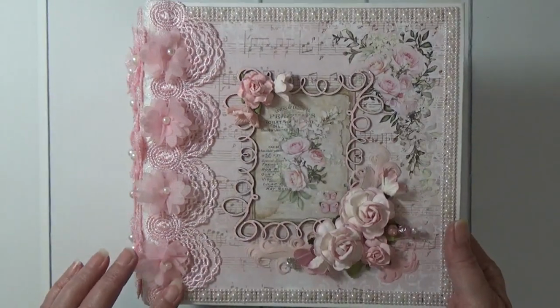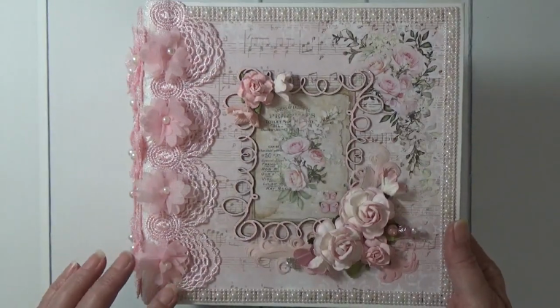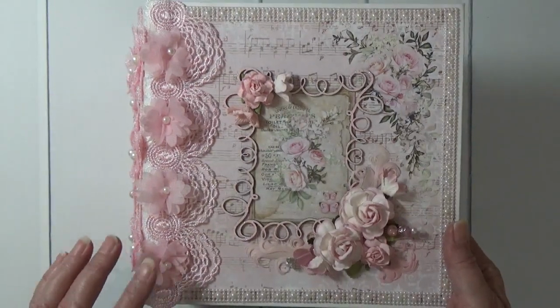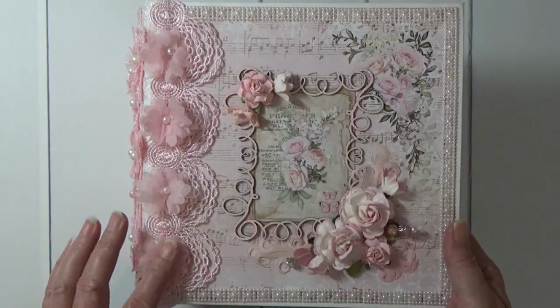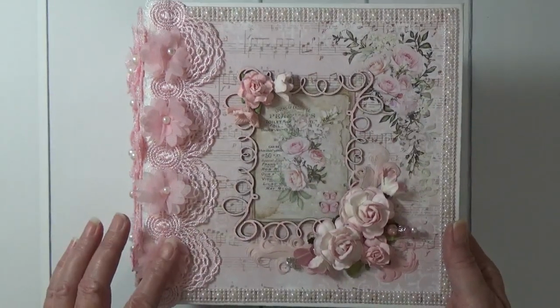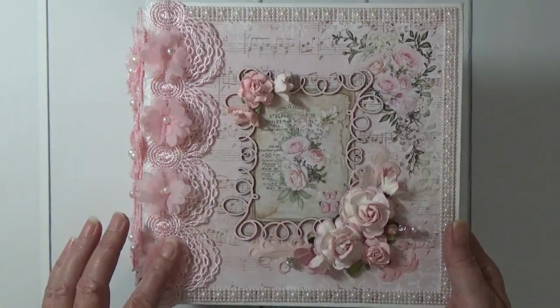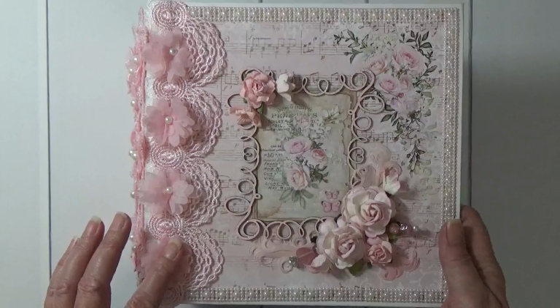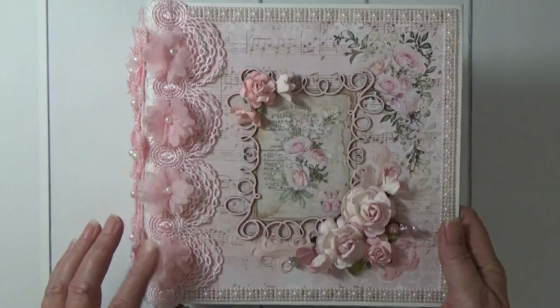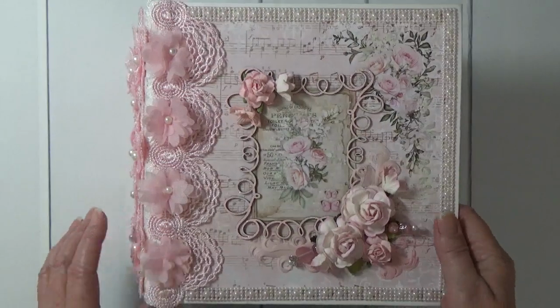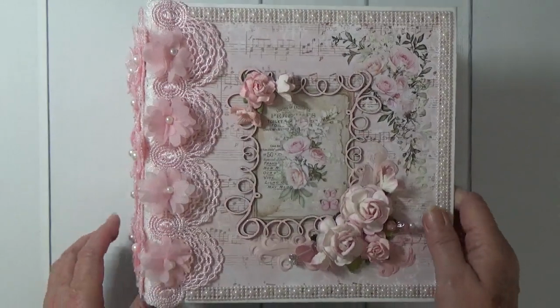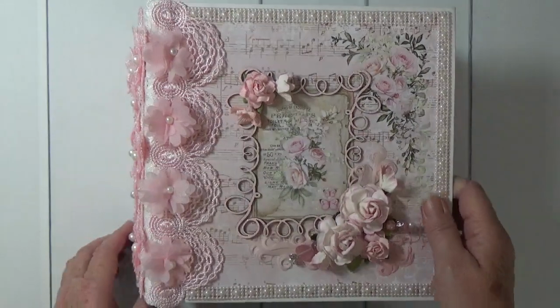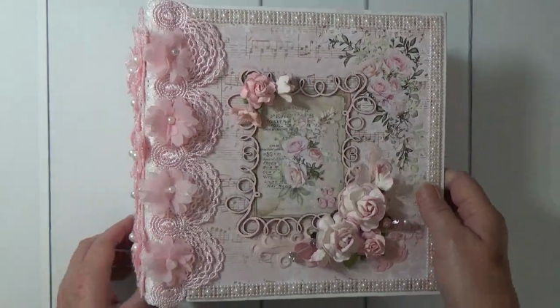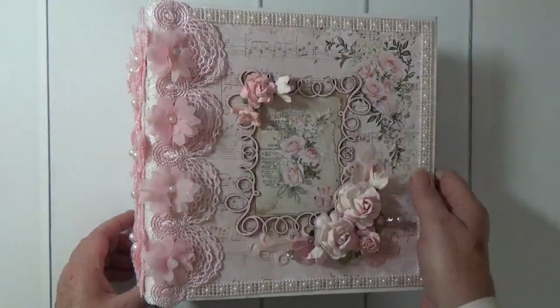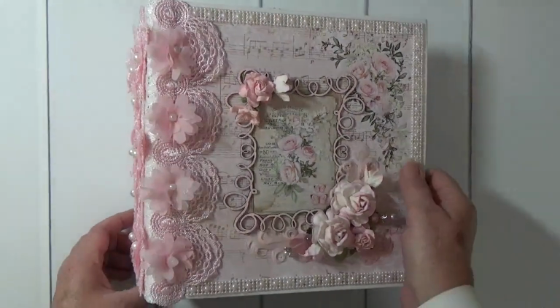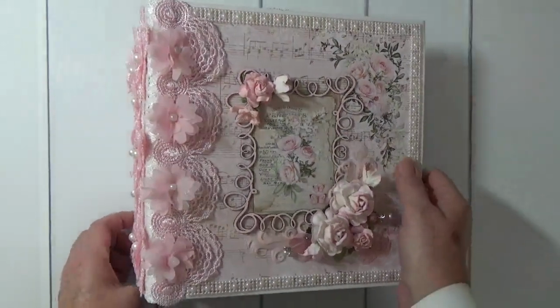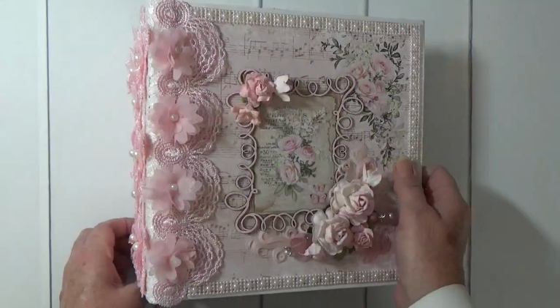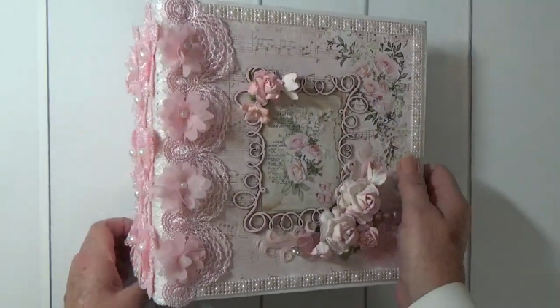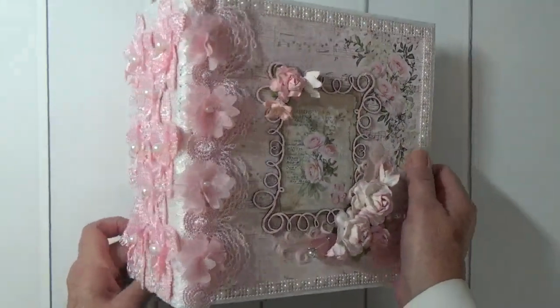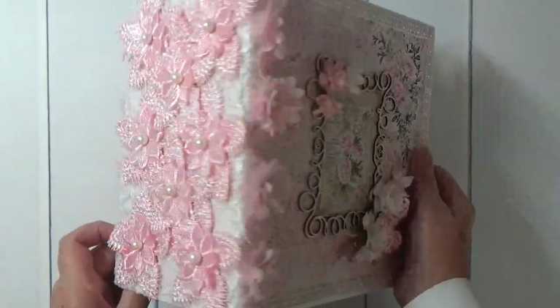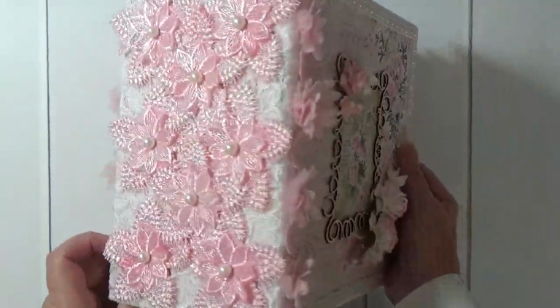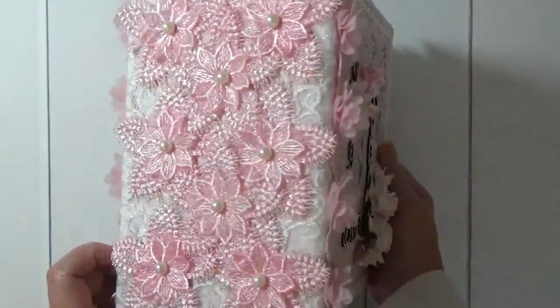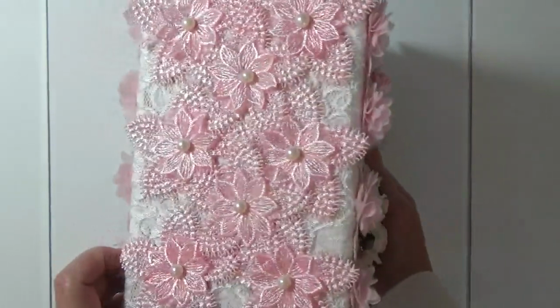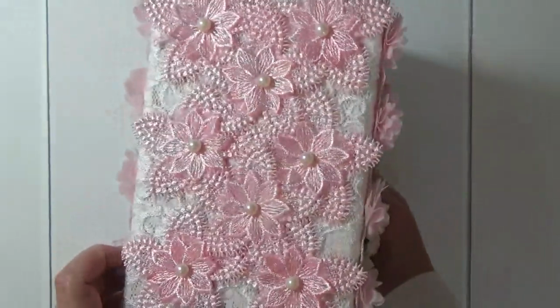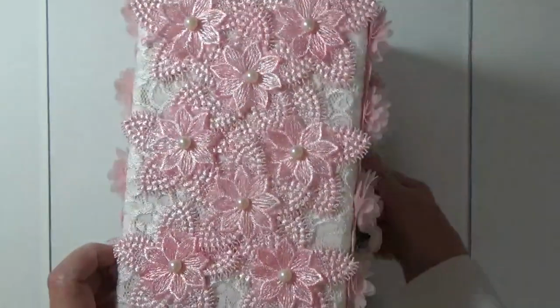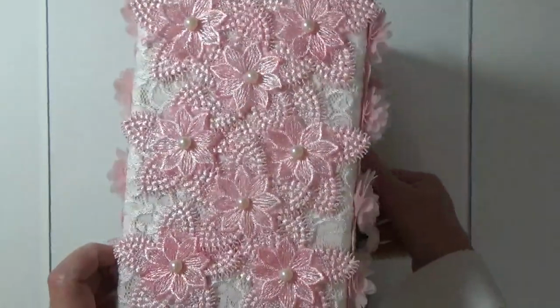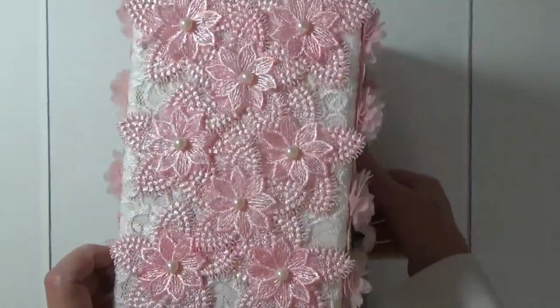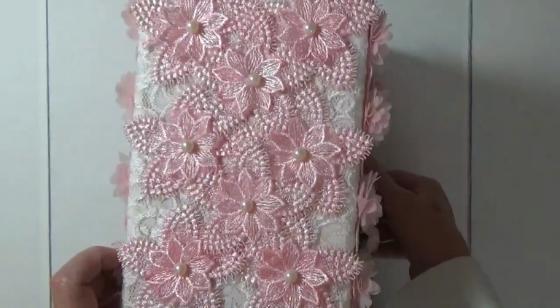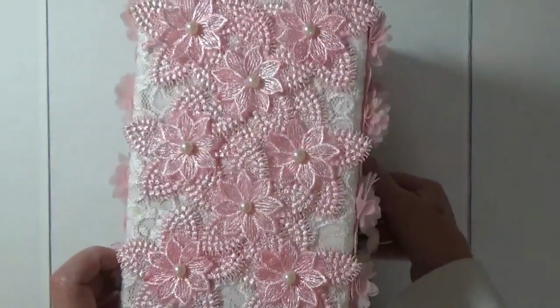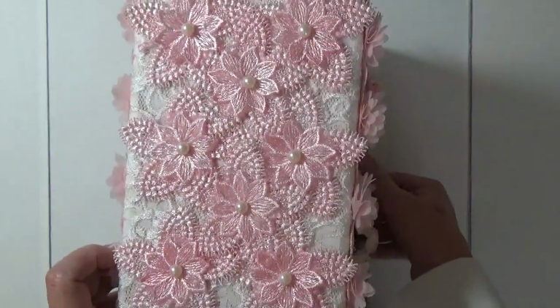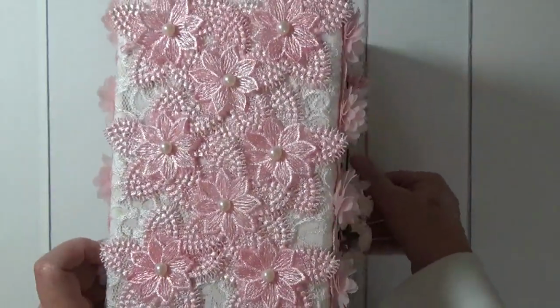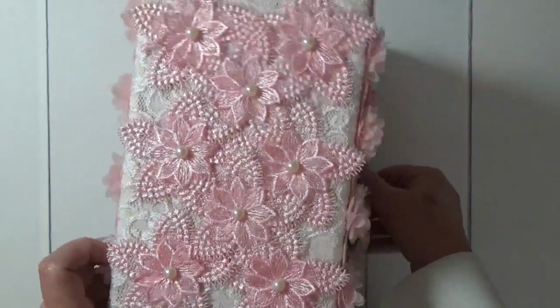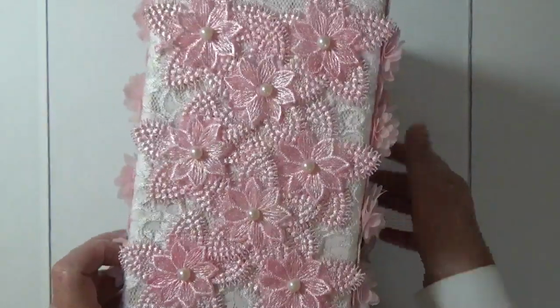It's an eight and a half by eight and a half album. It has a five inch spine.